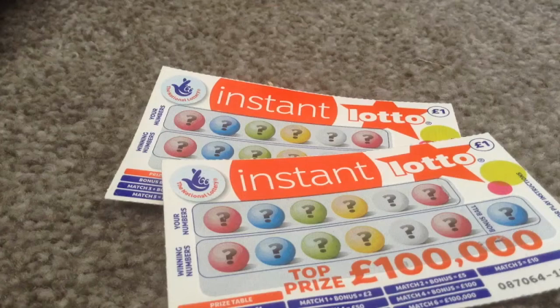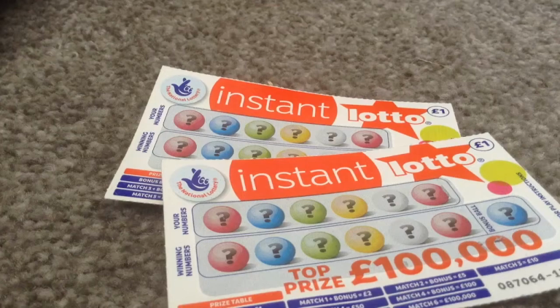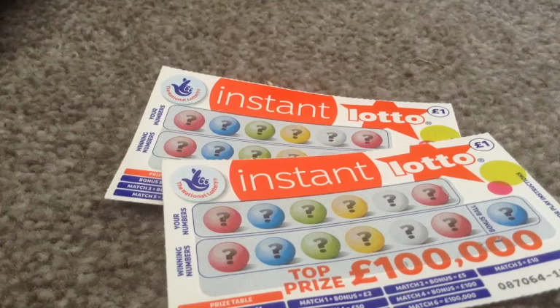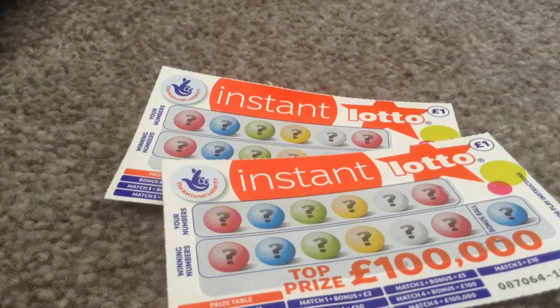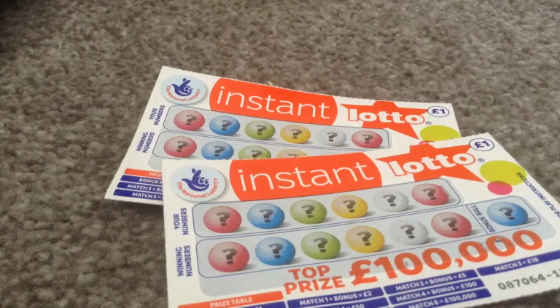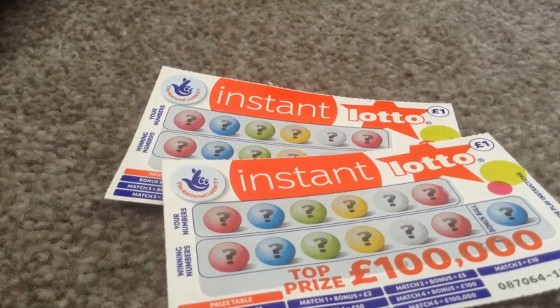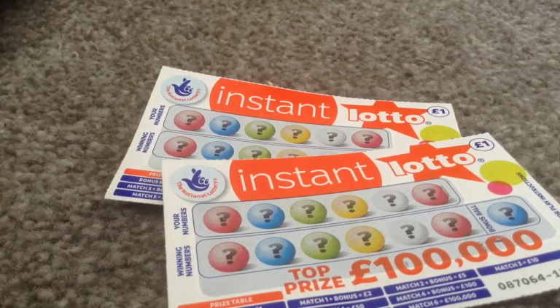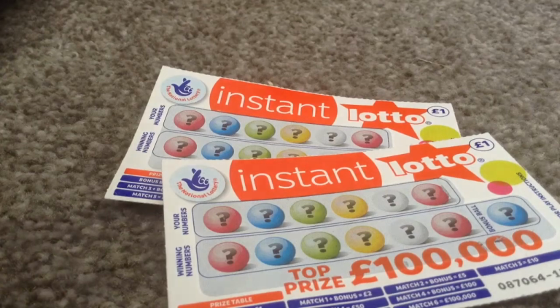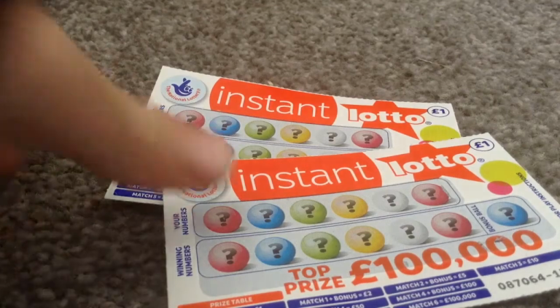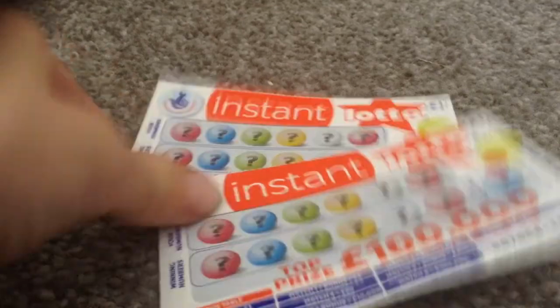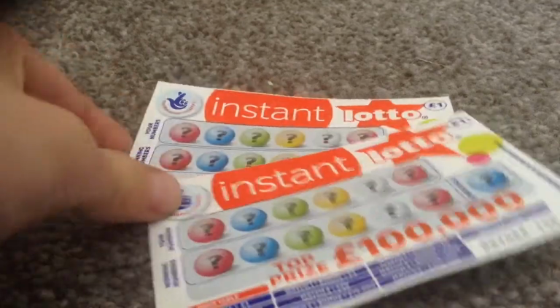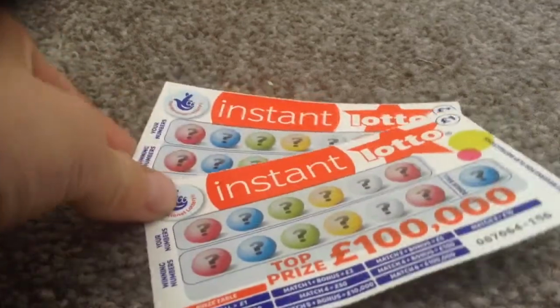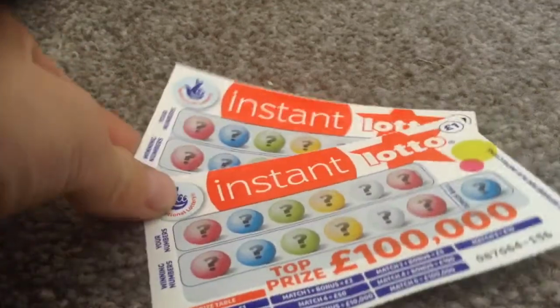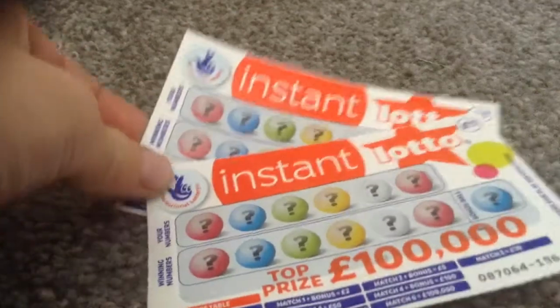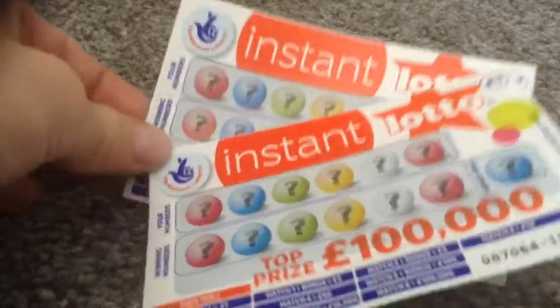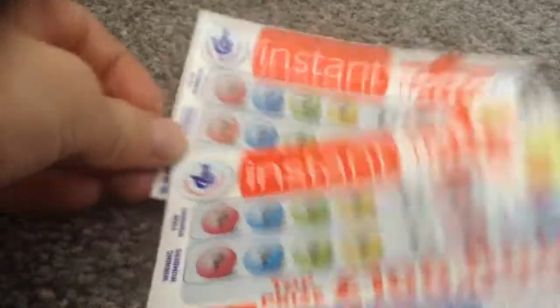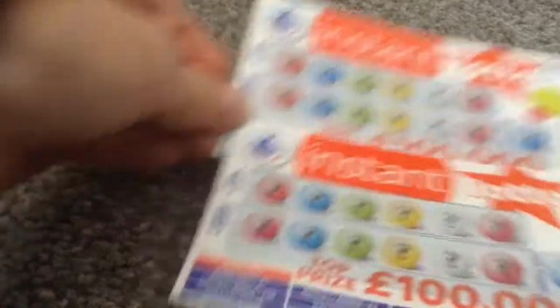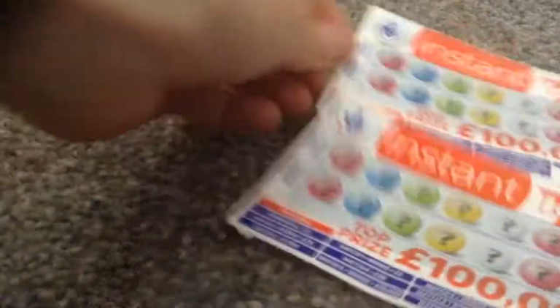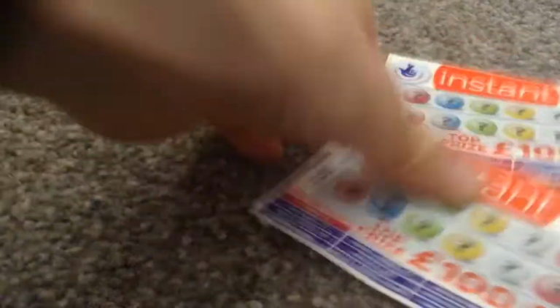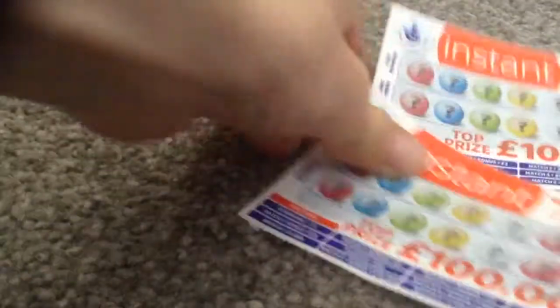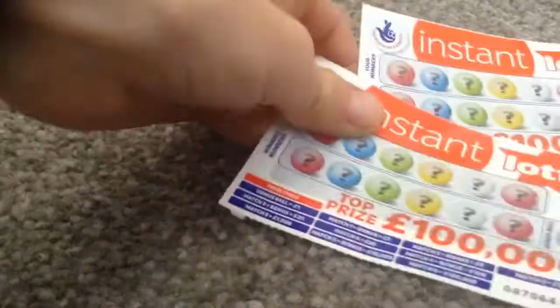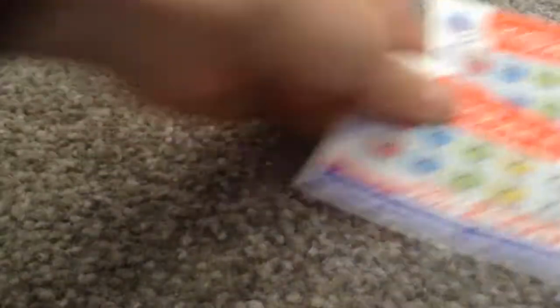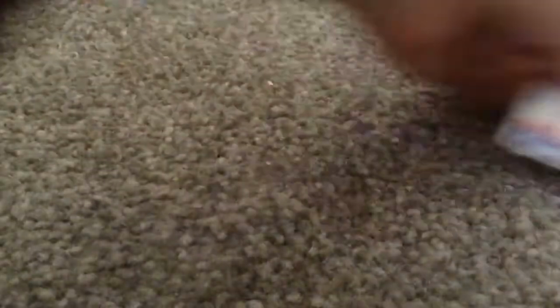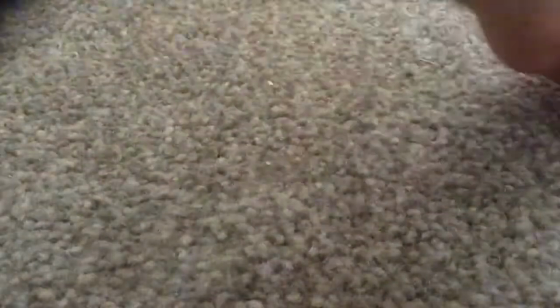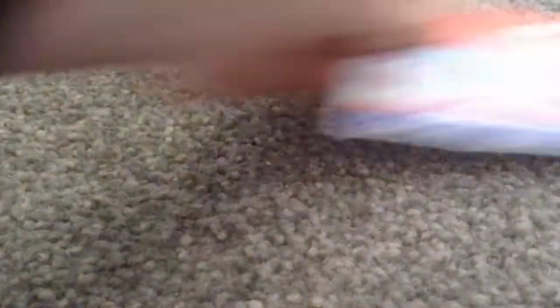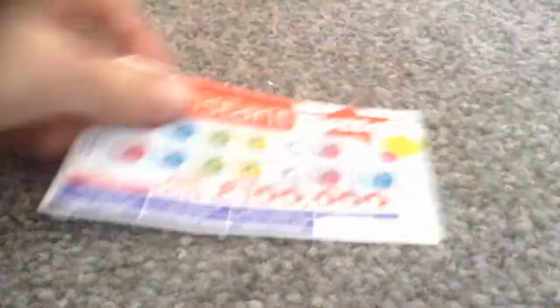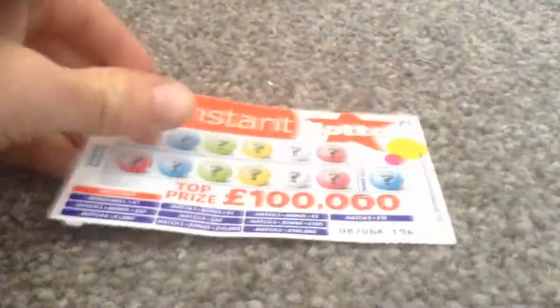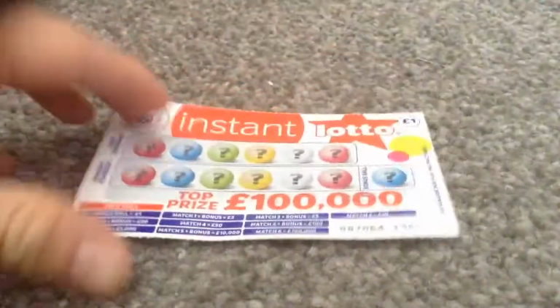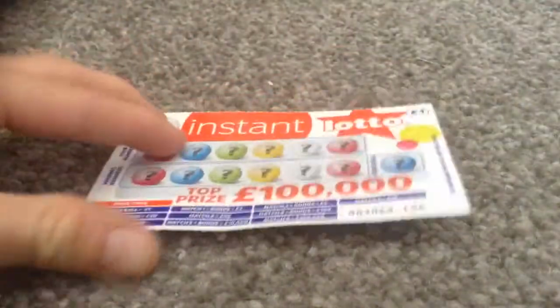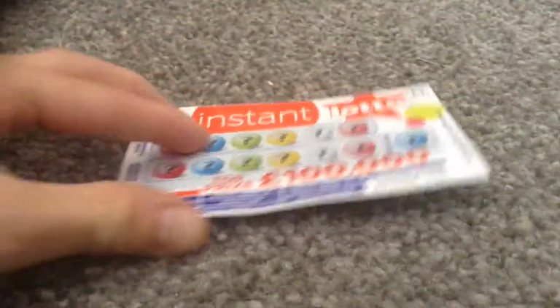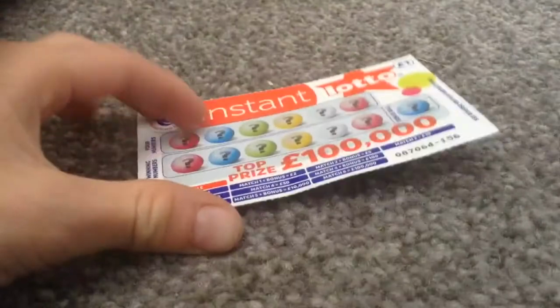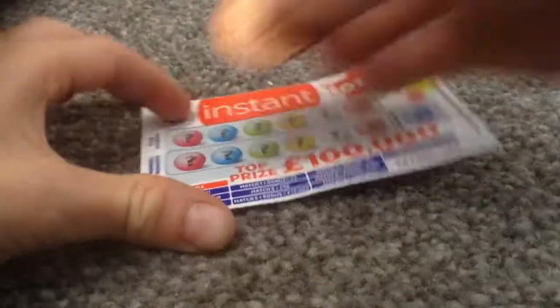Hi guys, and today I have two Instant Lotto Scratch cards. Here we go.